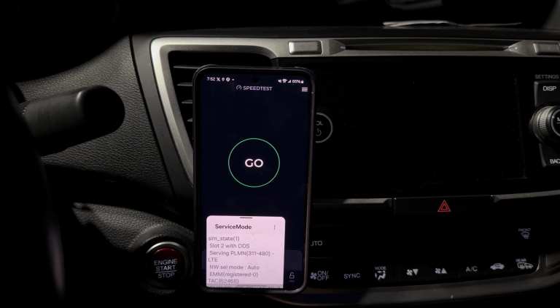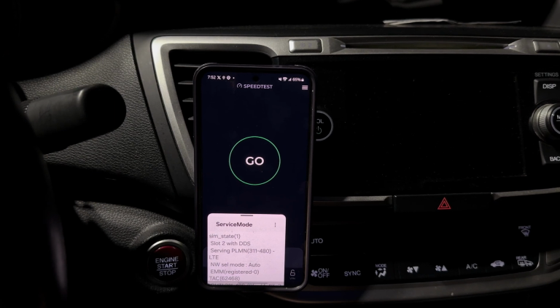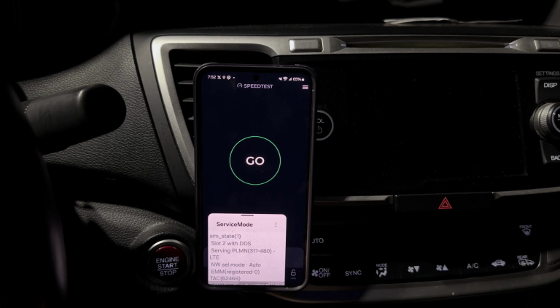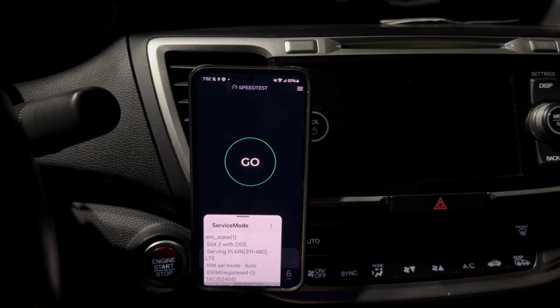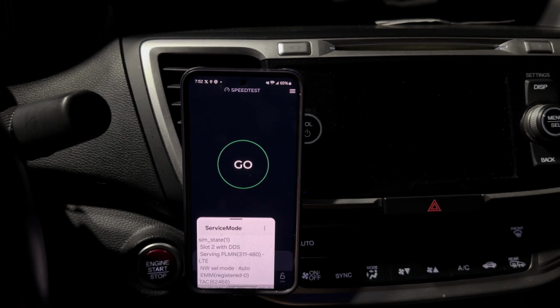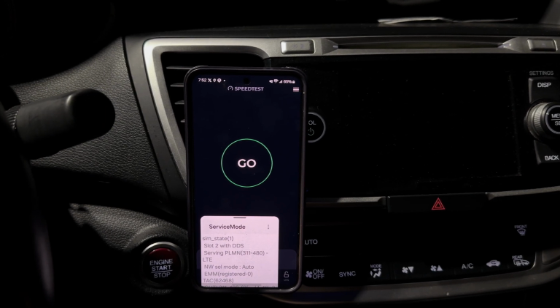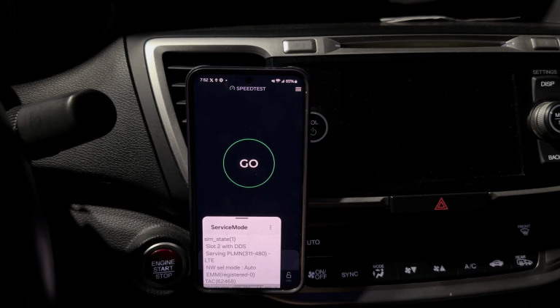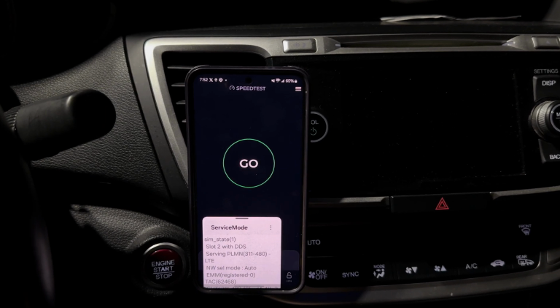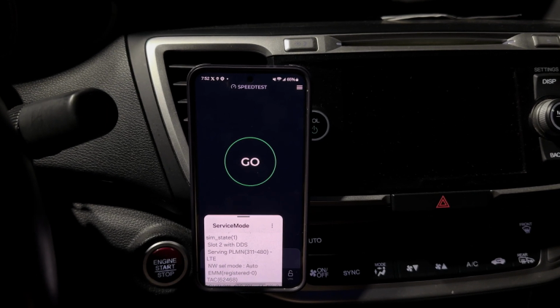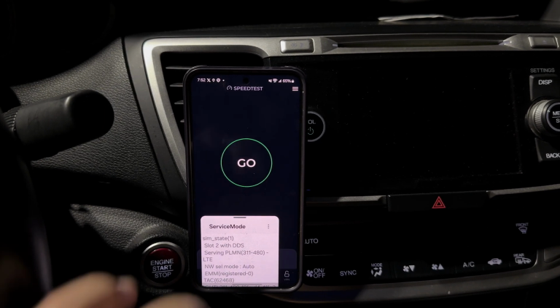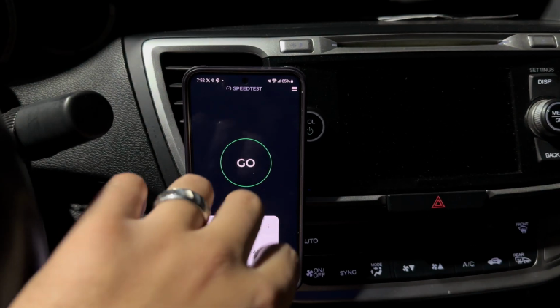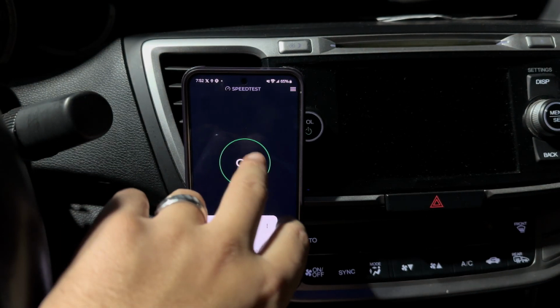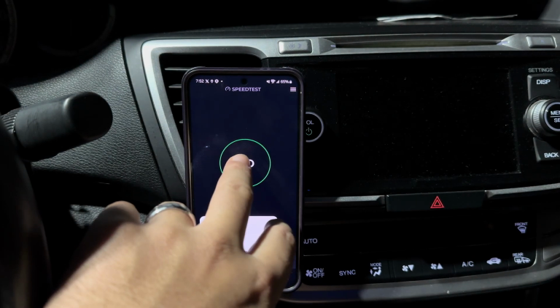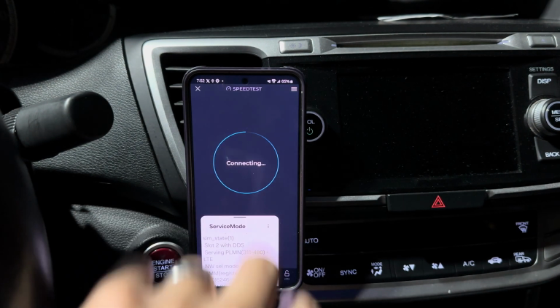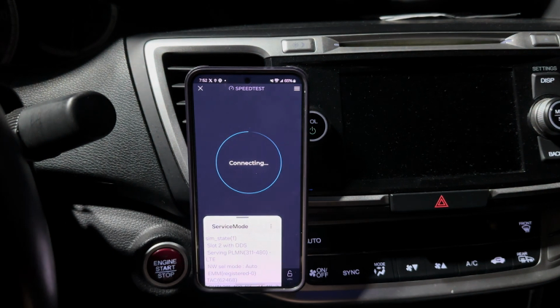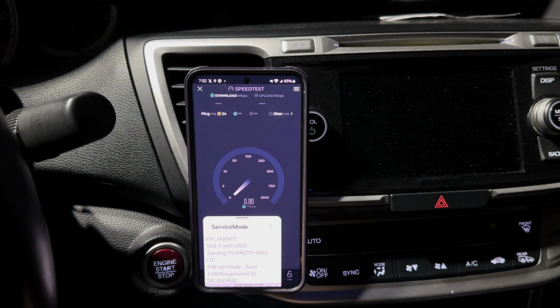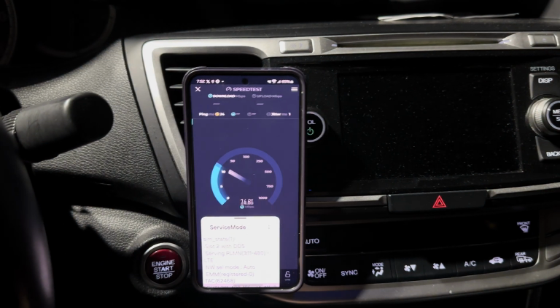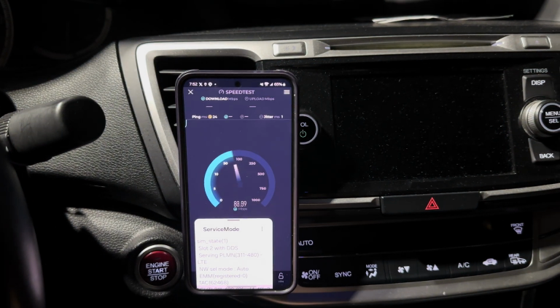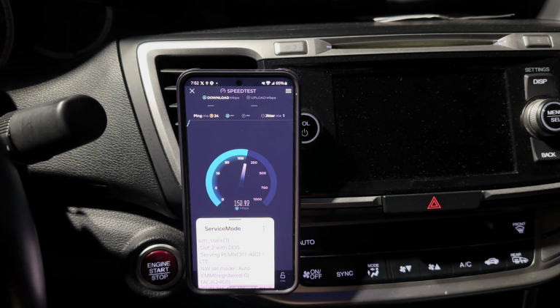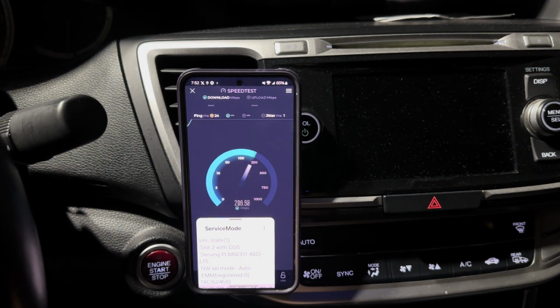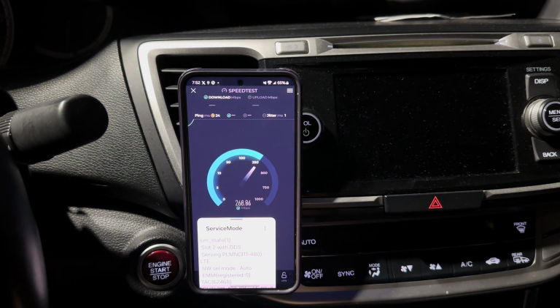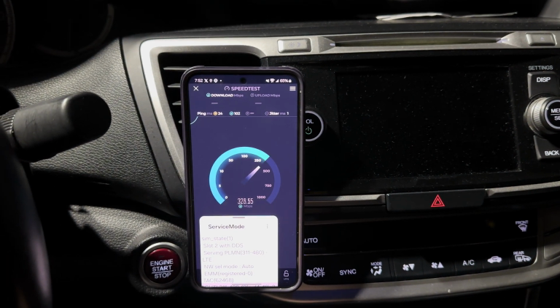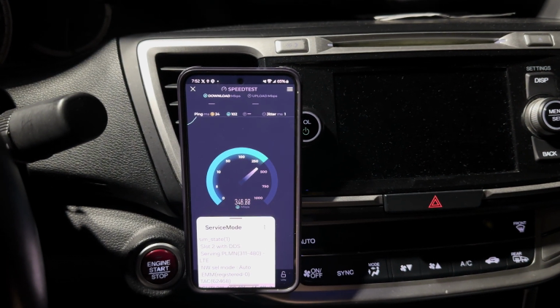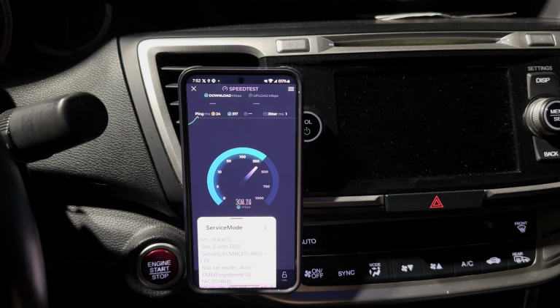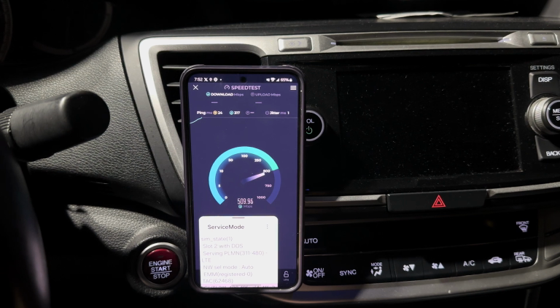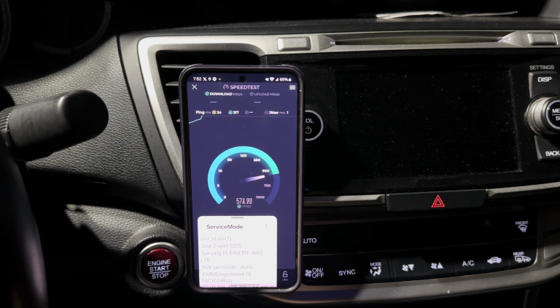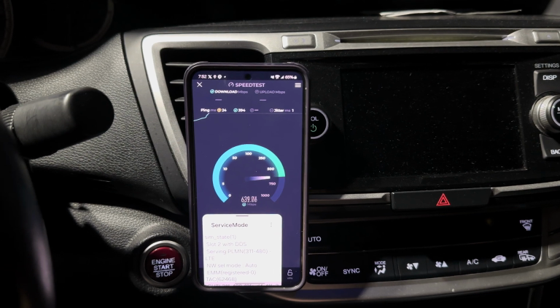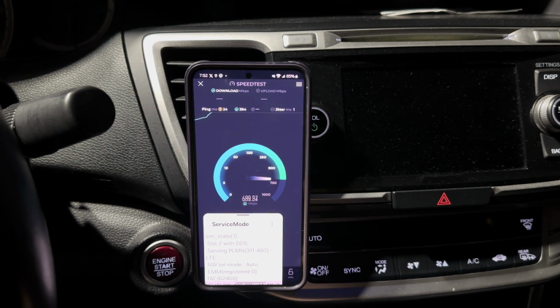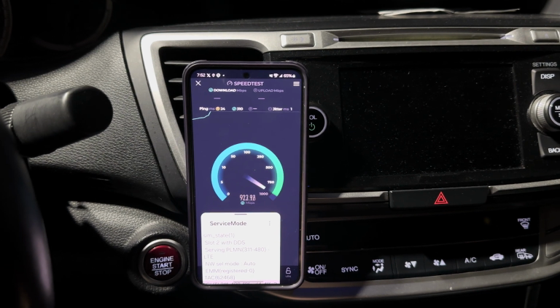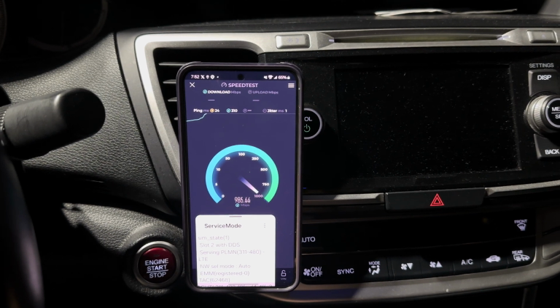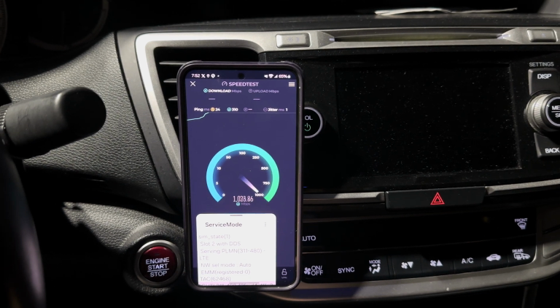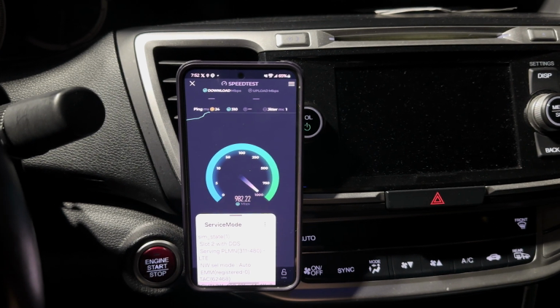What up, Nation? Good to have you guys back for this video. We are speed testing the Verizon 5G Ultra Wideband Network.